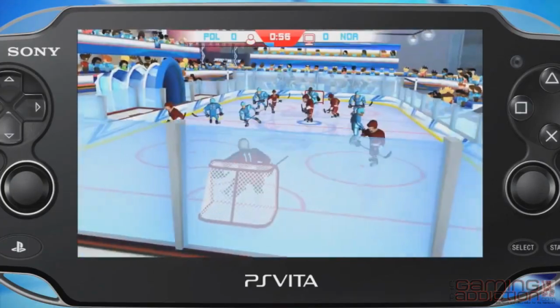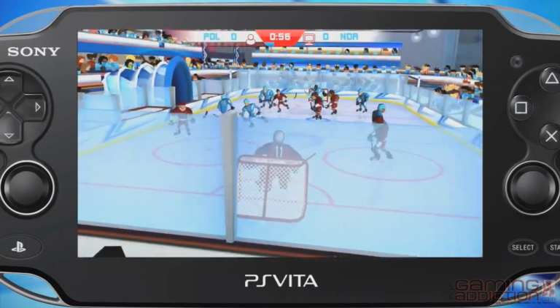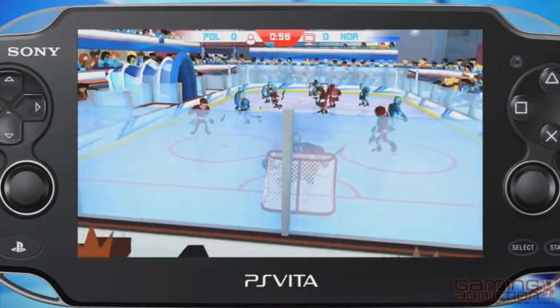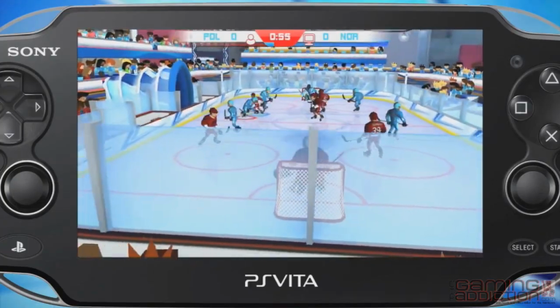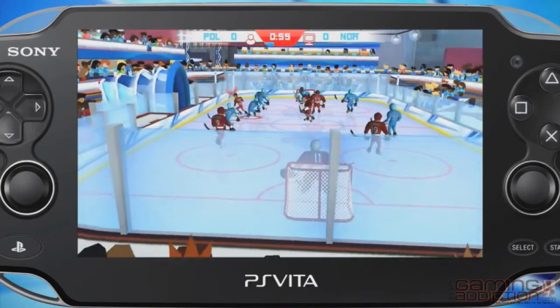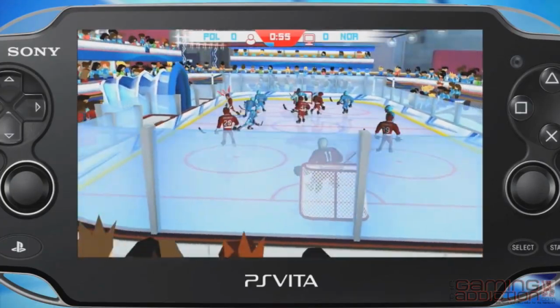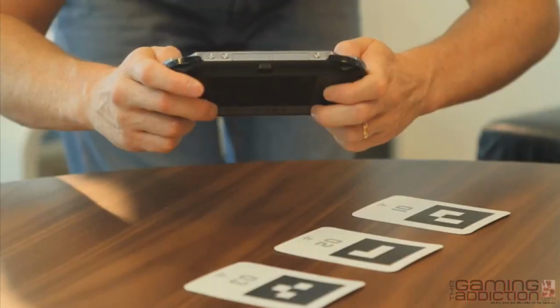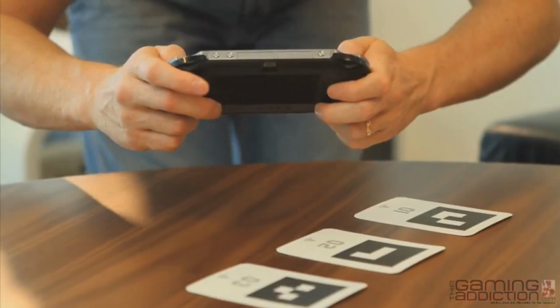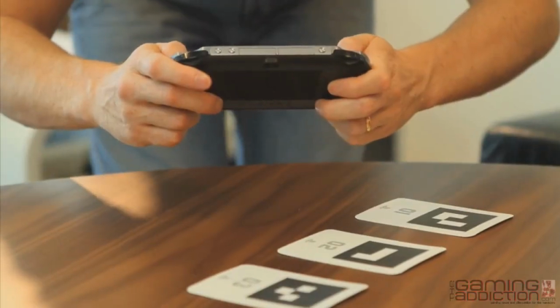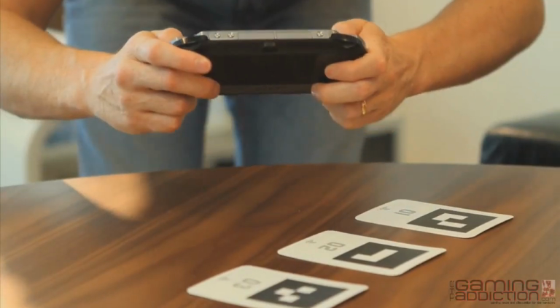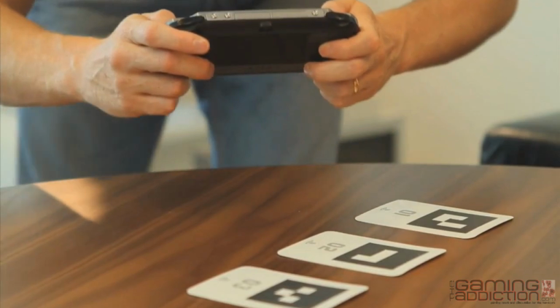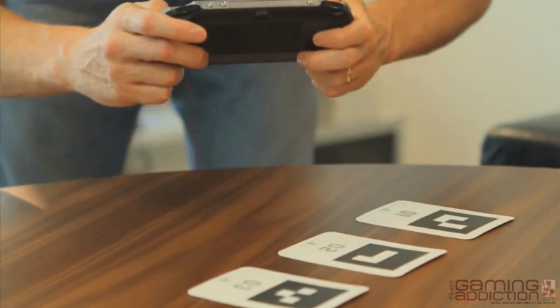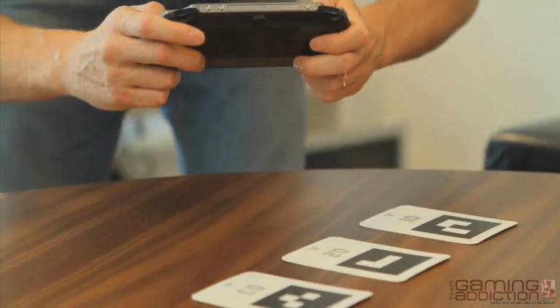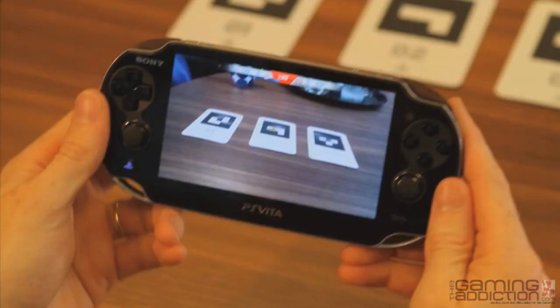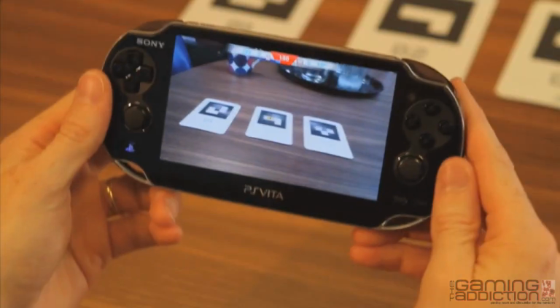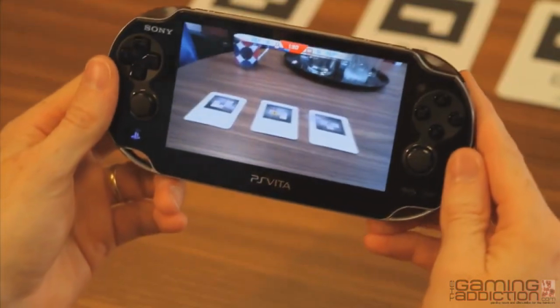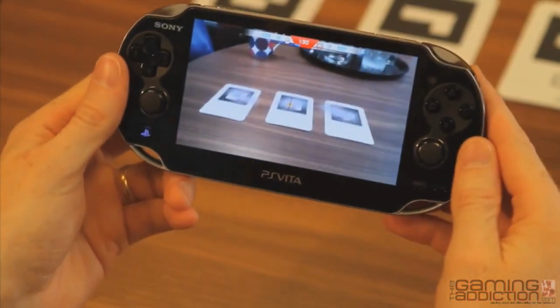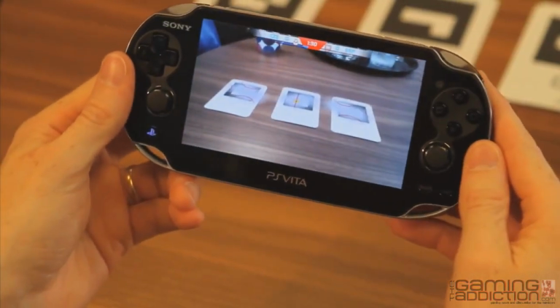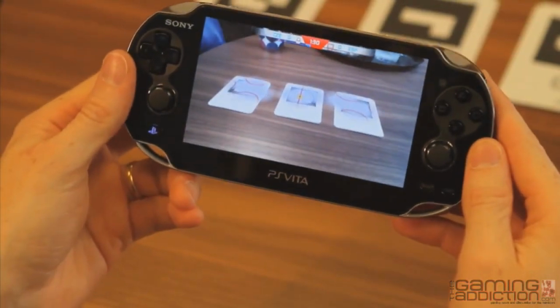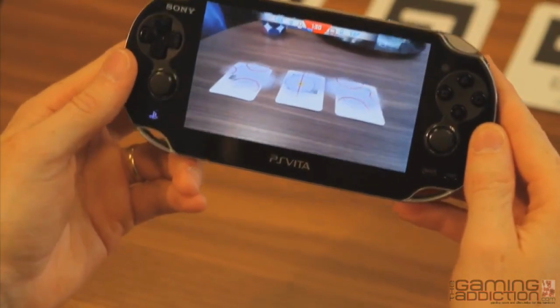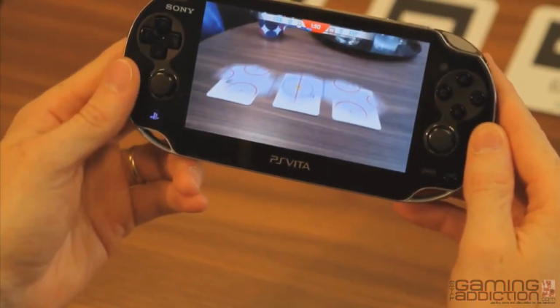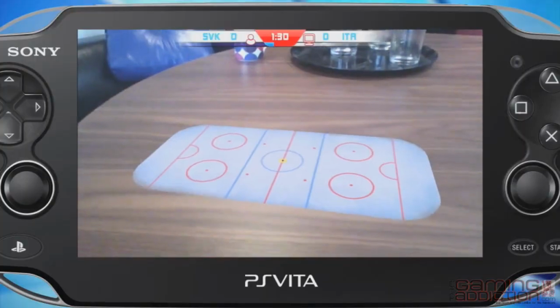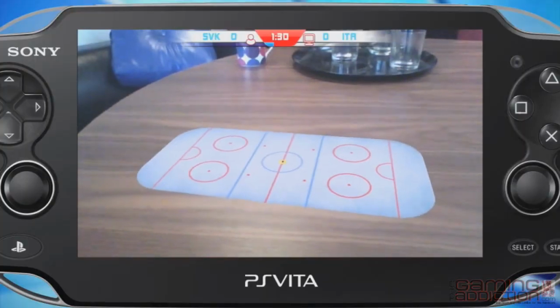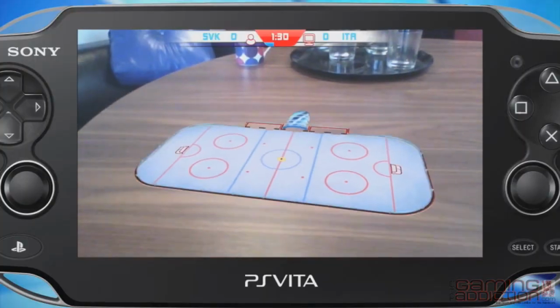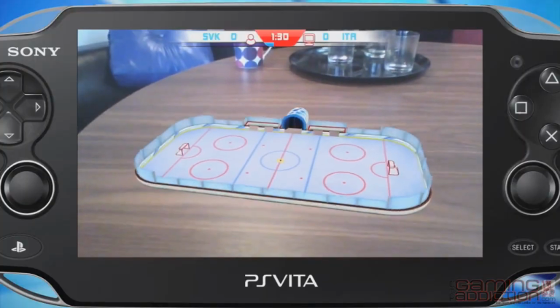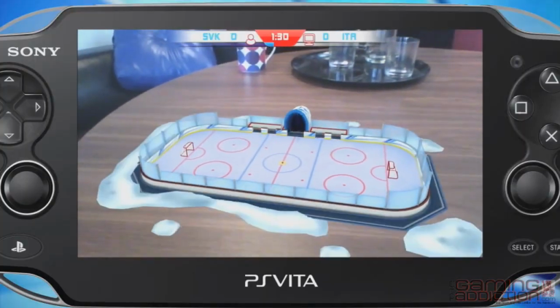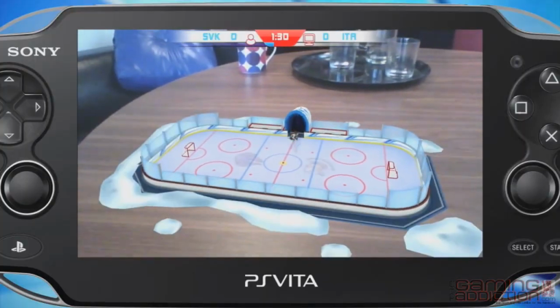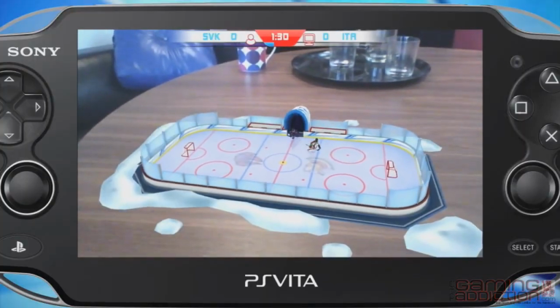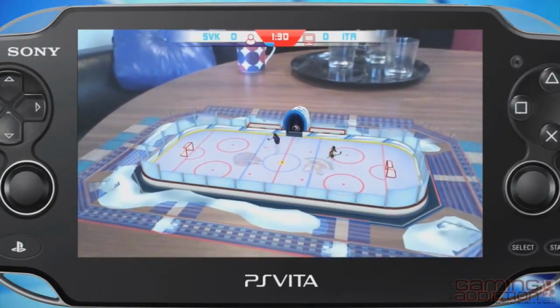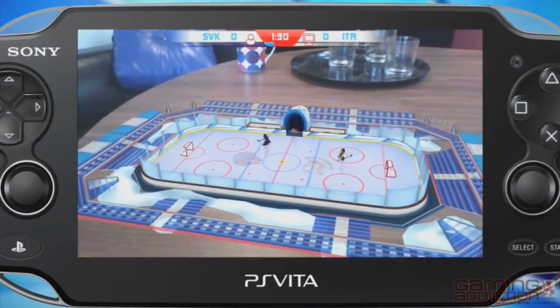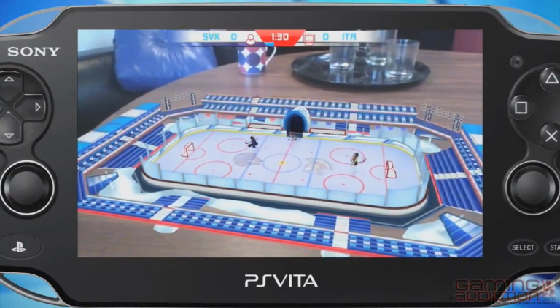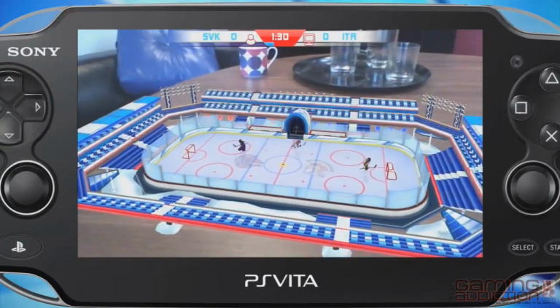We use the power of the PlayStation Vita, along with the ARPlay cards, to freeze and transform the three cards on your table.